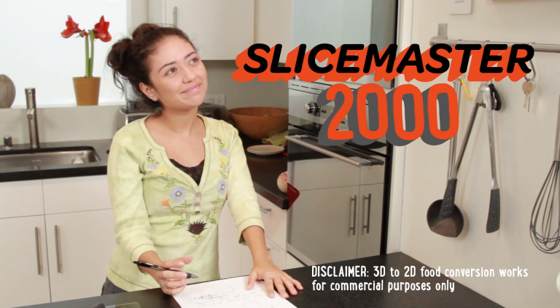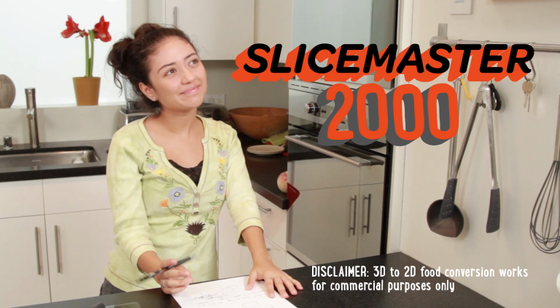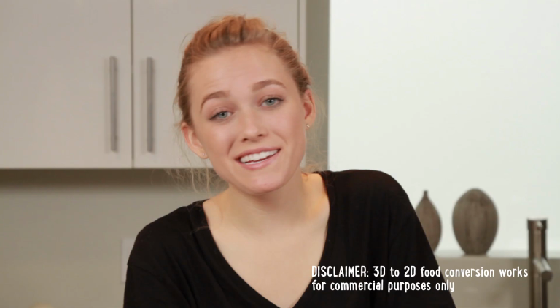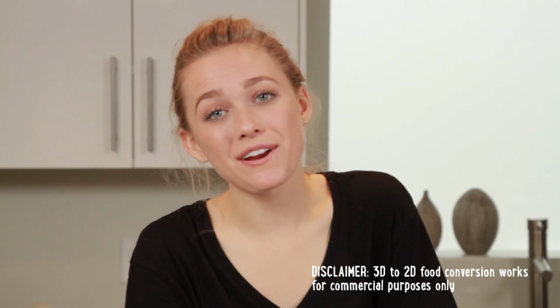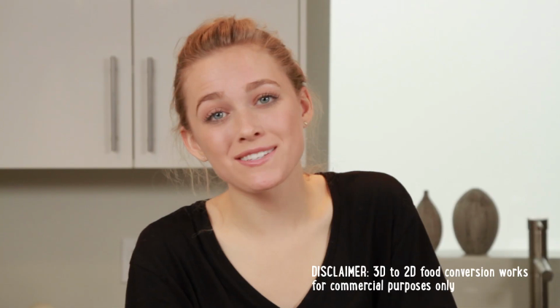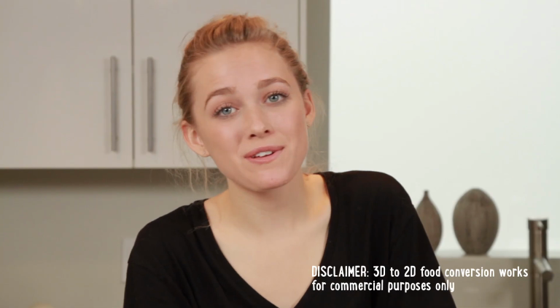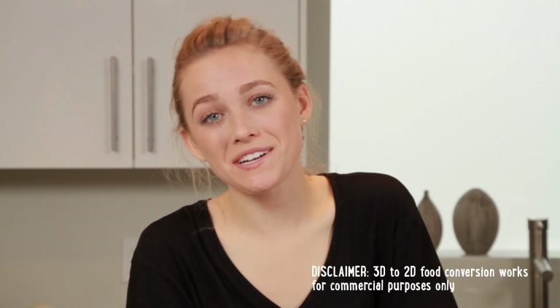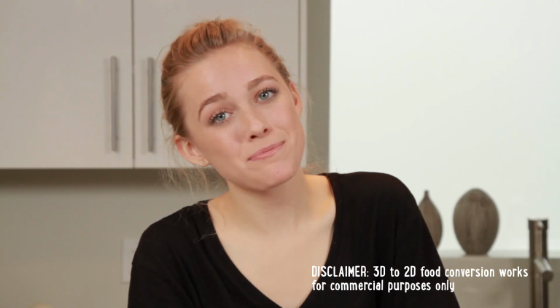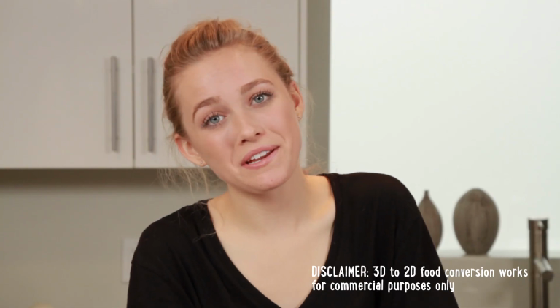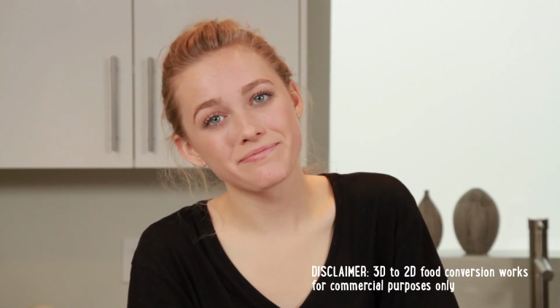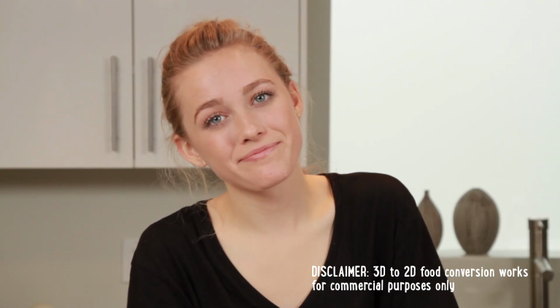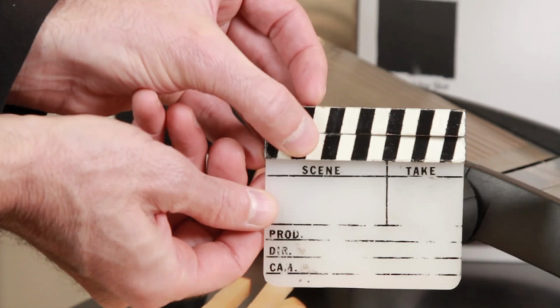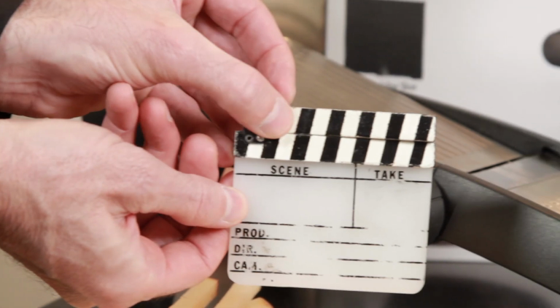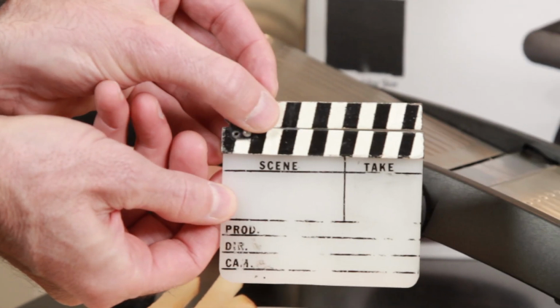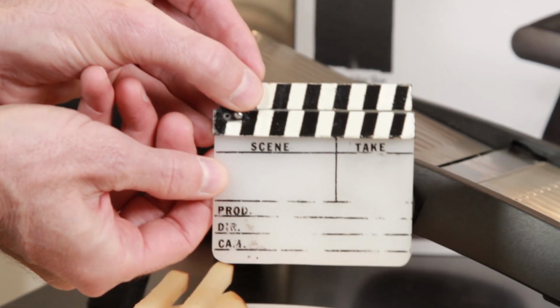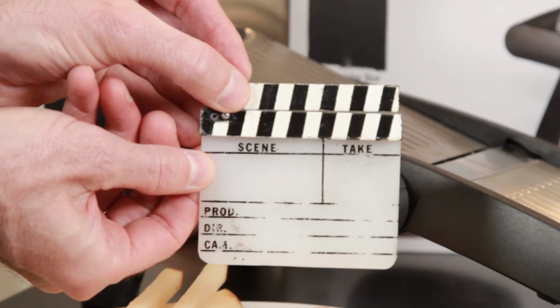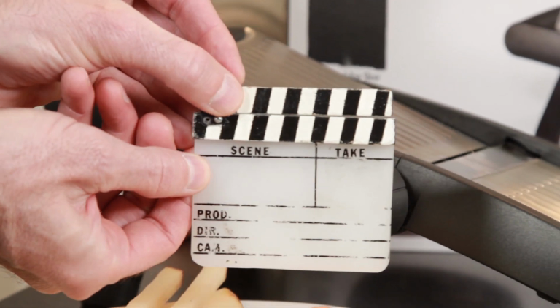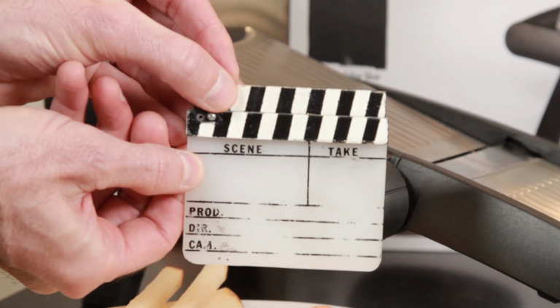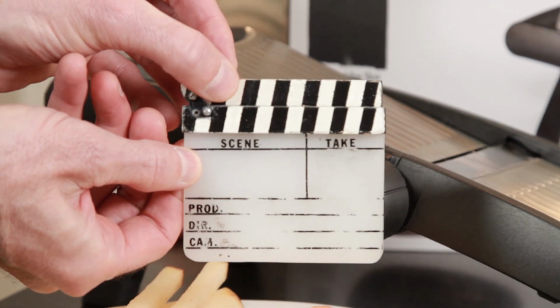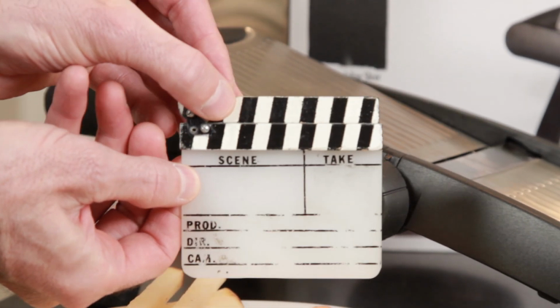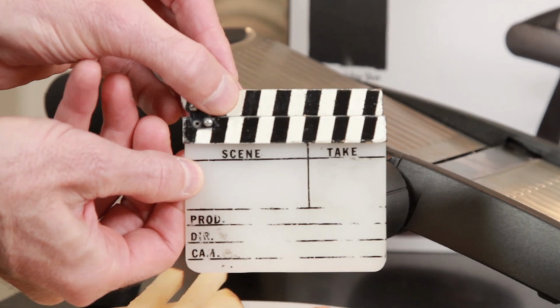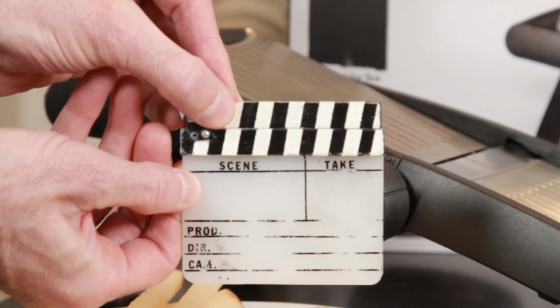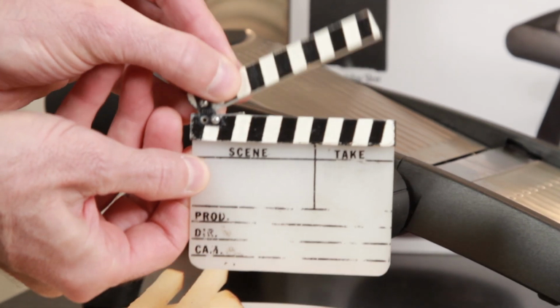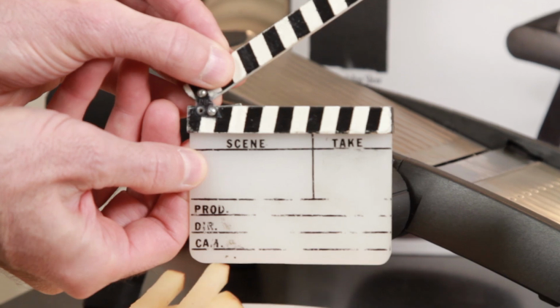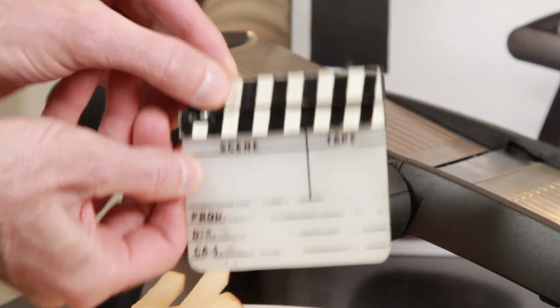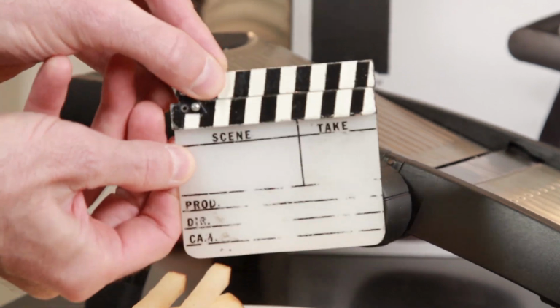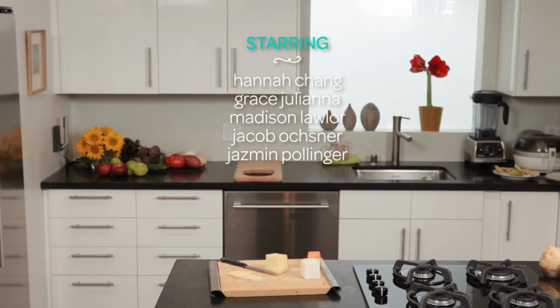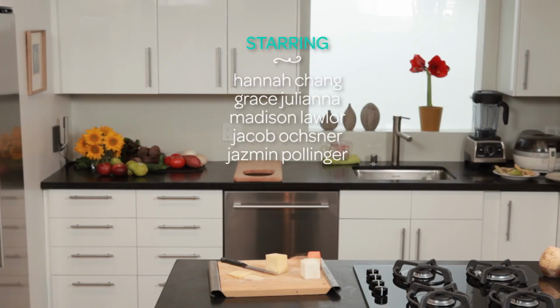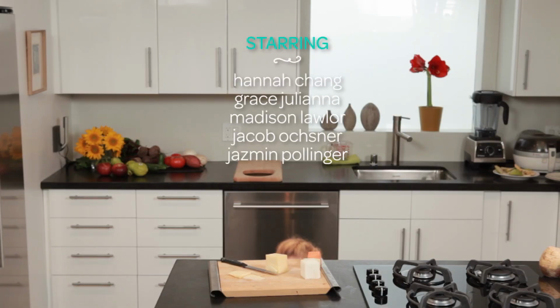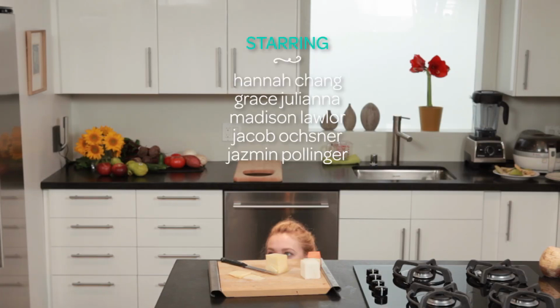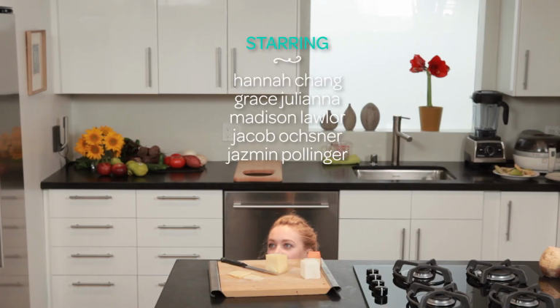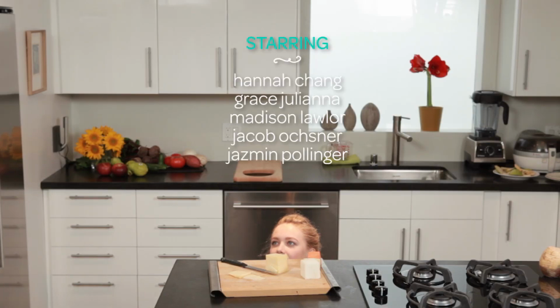Best thing is your hands won't even touch the blade! Scene 13, take one — product shot! Are you saying headline?